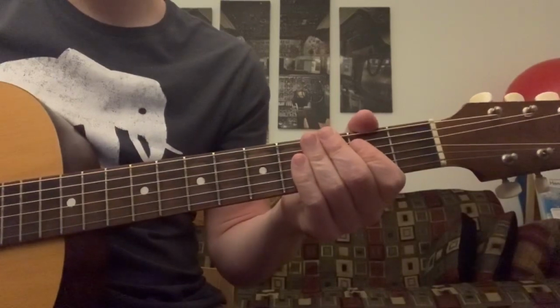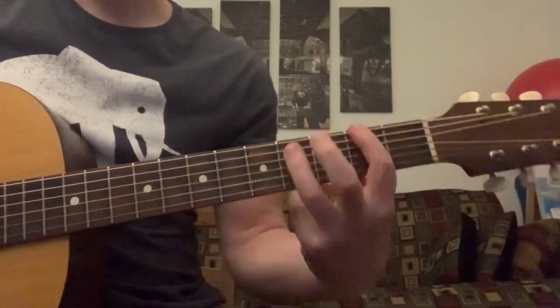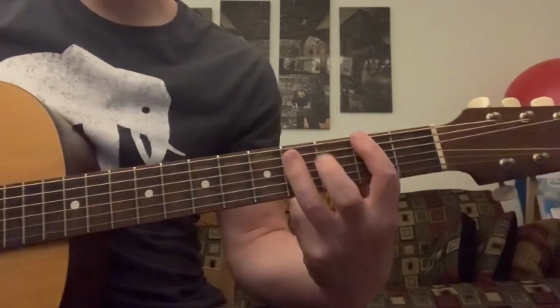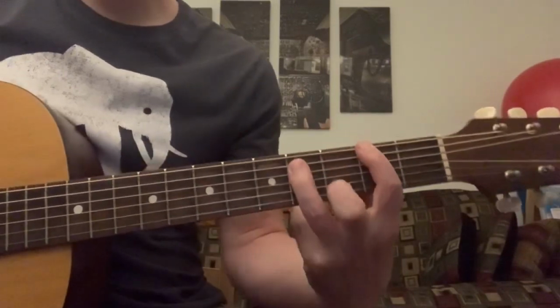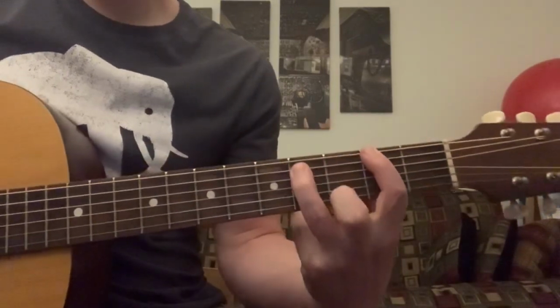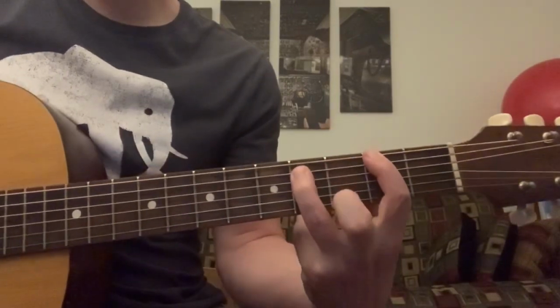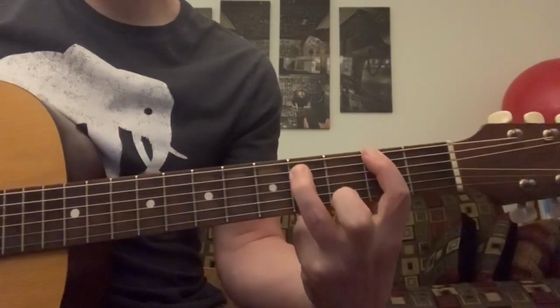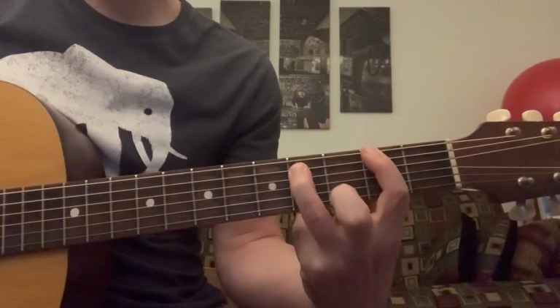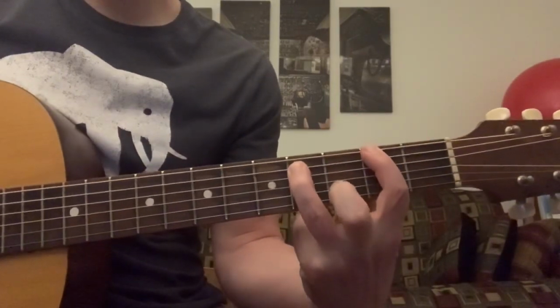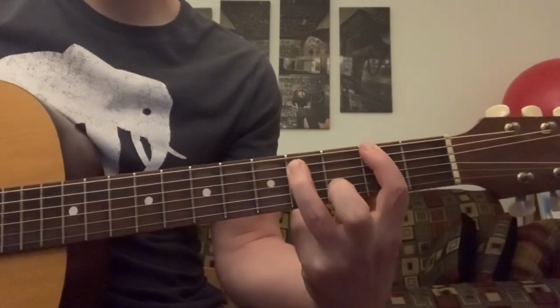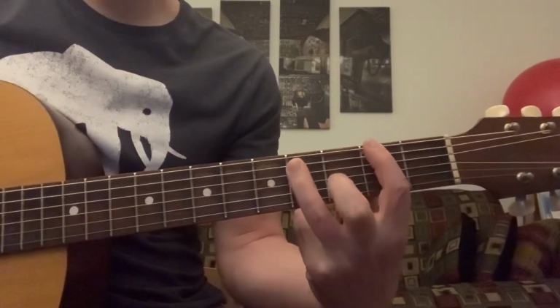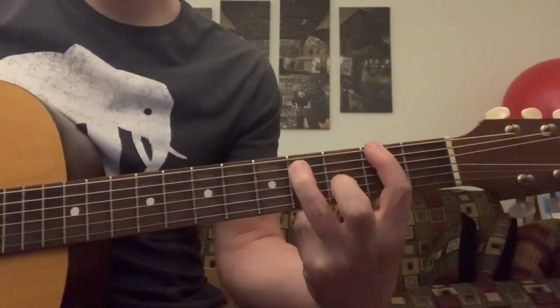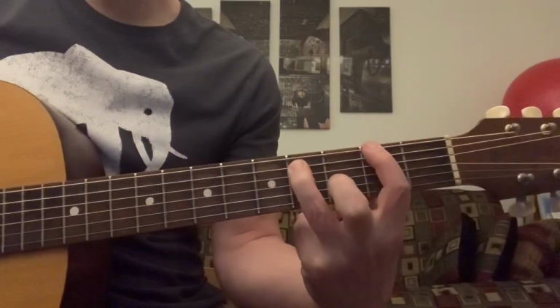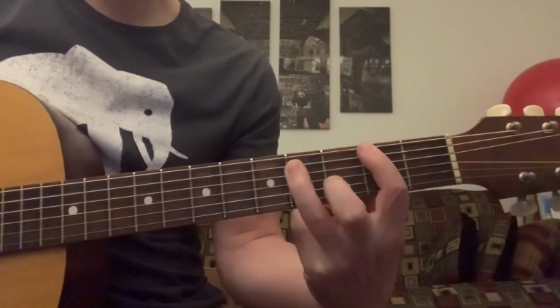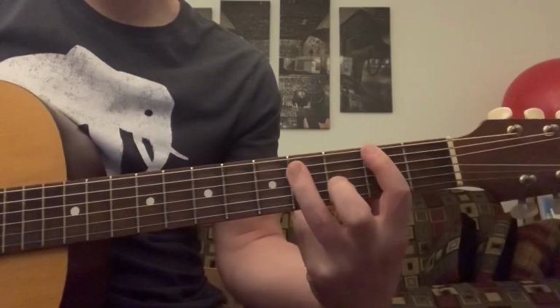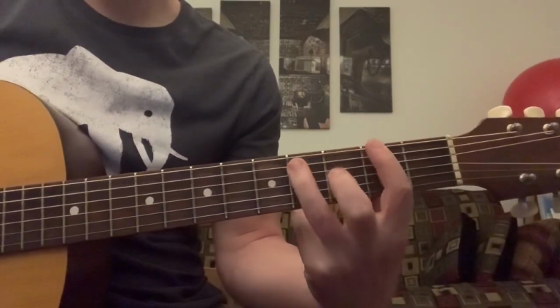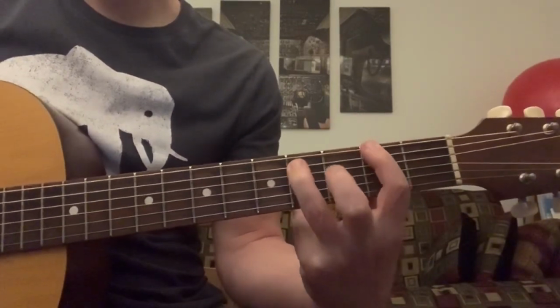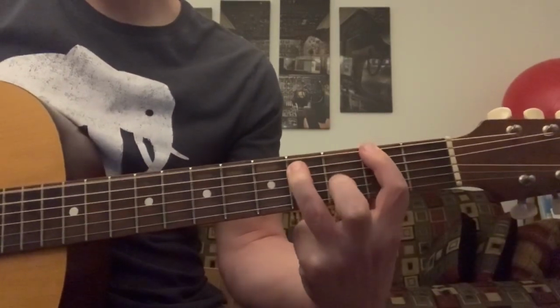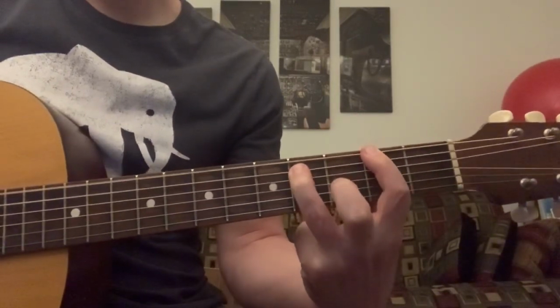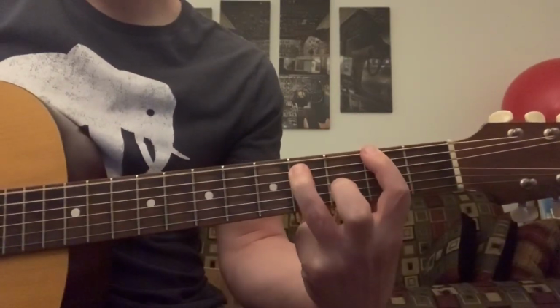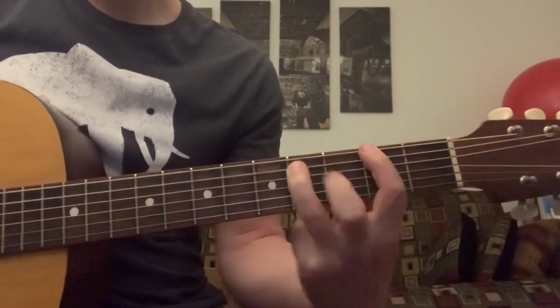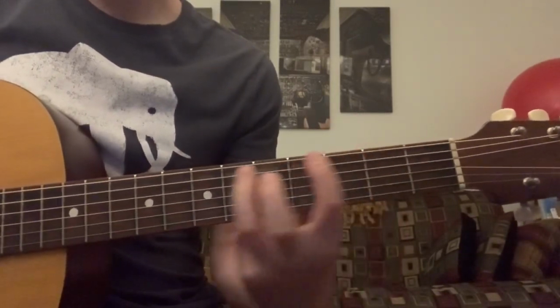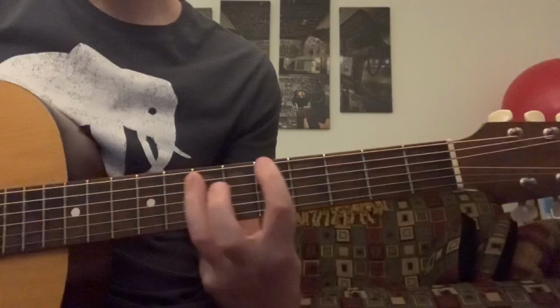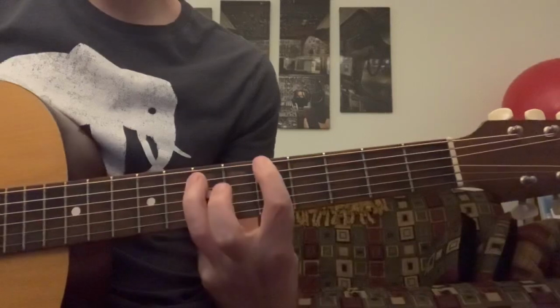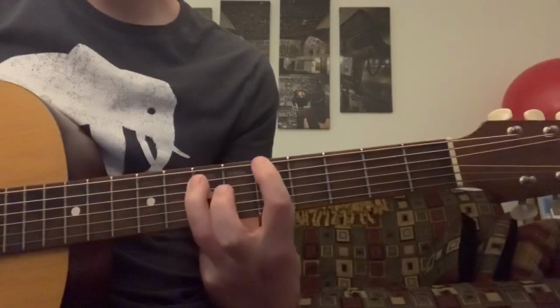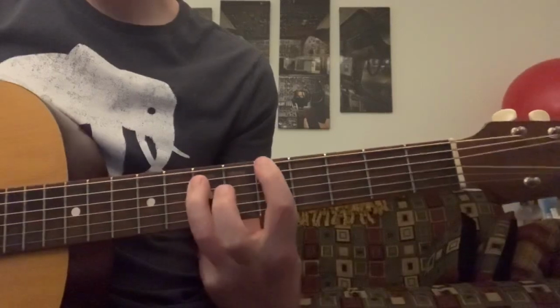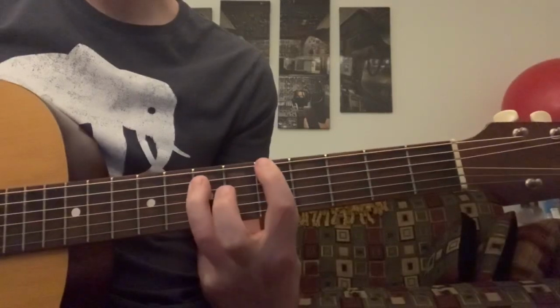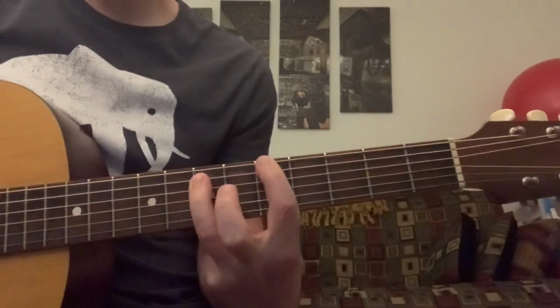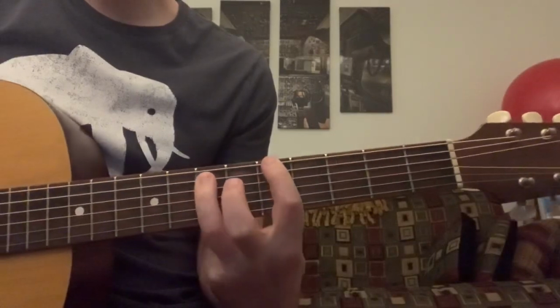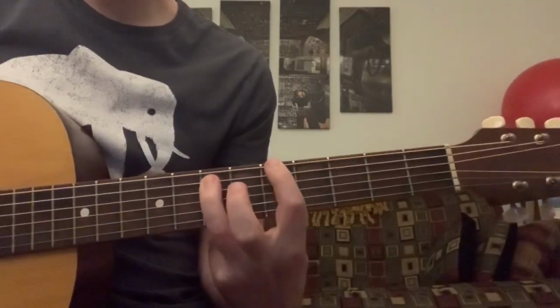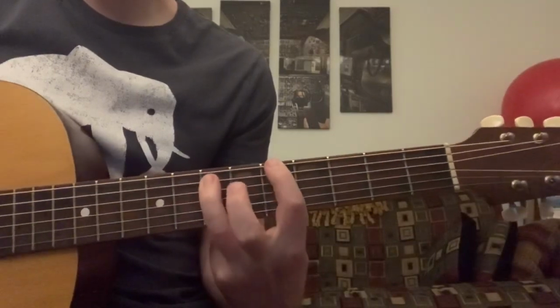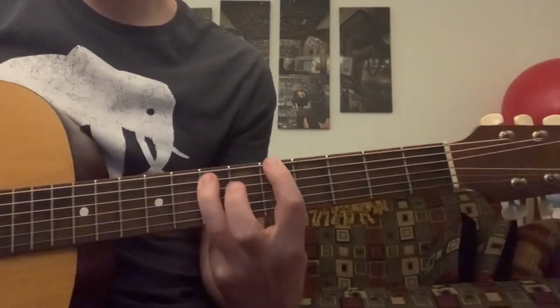The chorus is a 2nd fret power chord — that's an F sharp — and it goes up to an A power chord on the 5th fret.